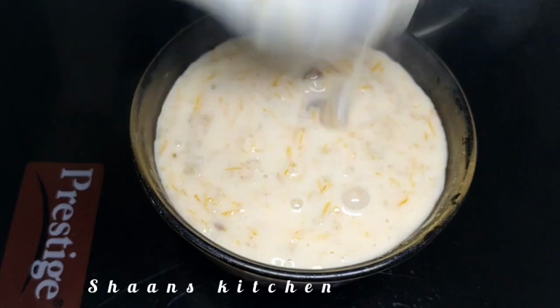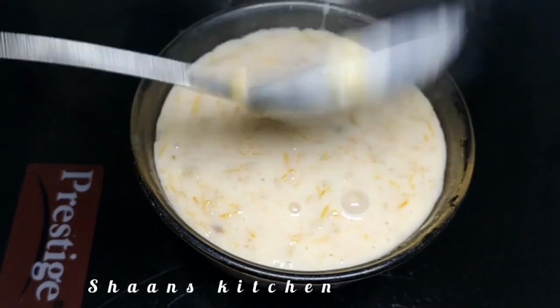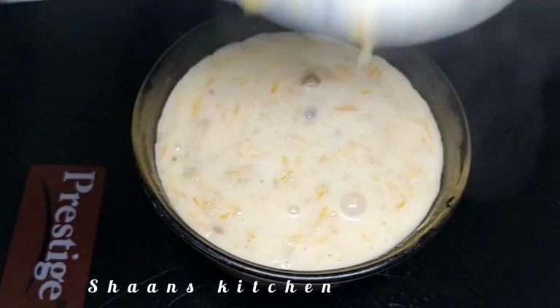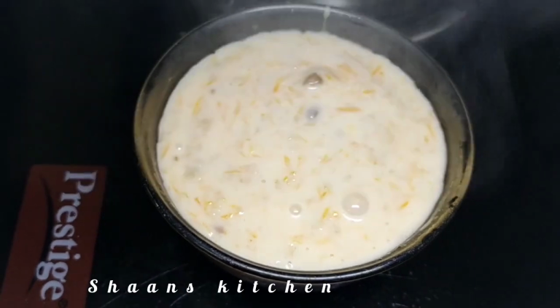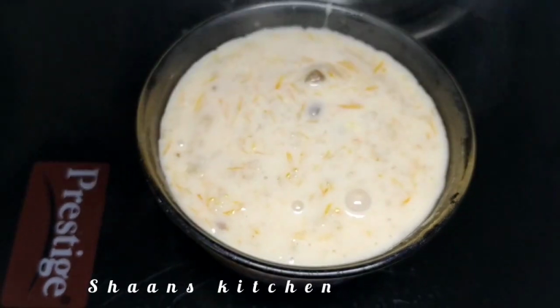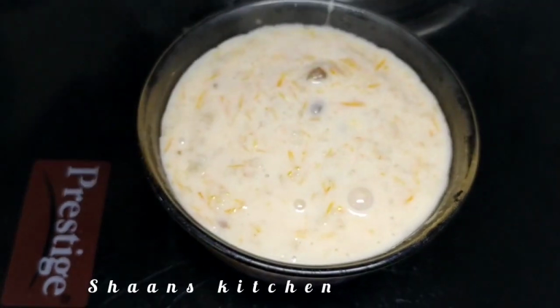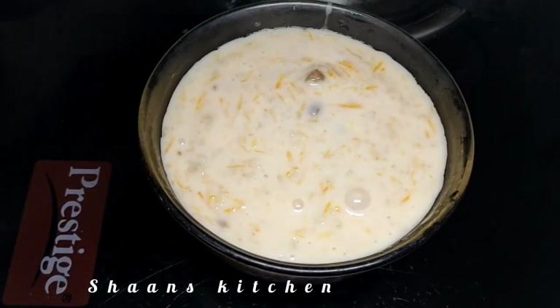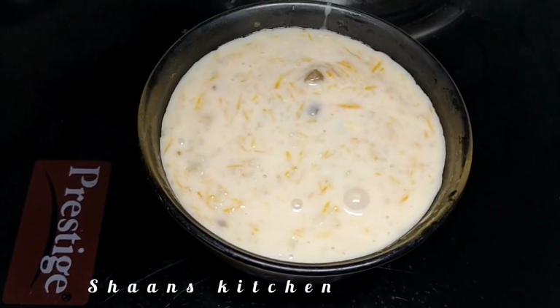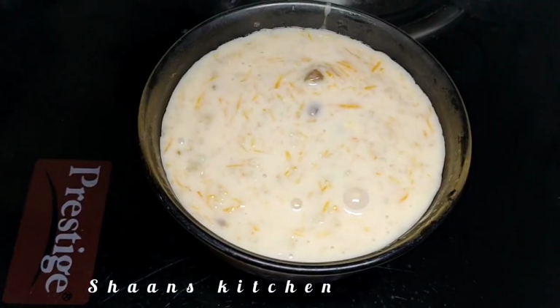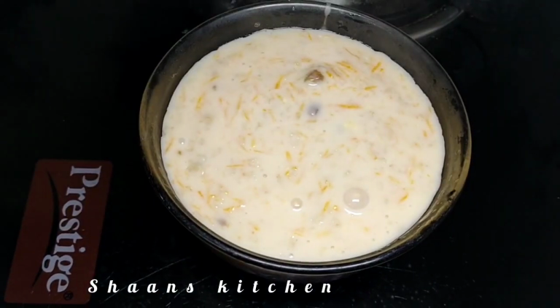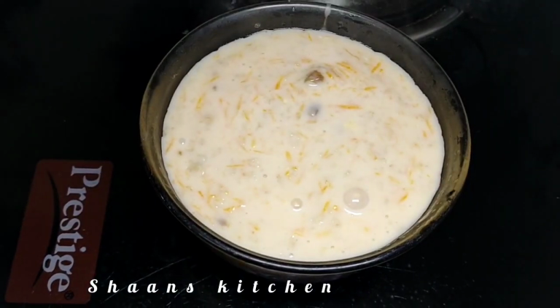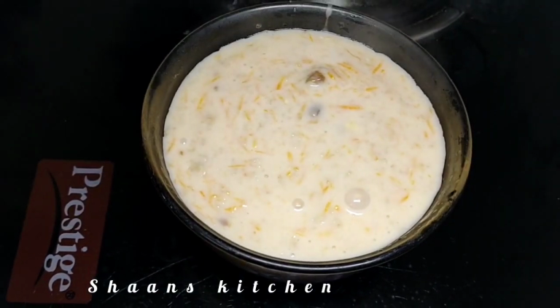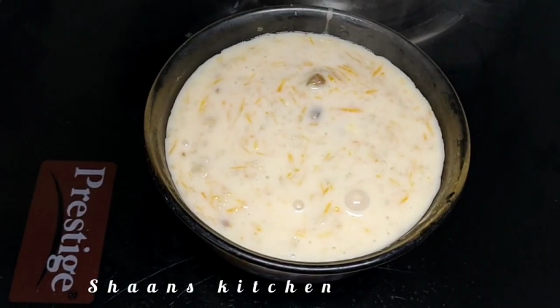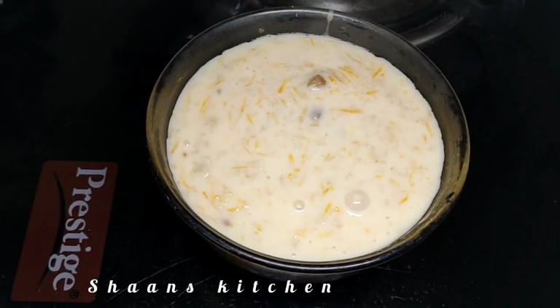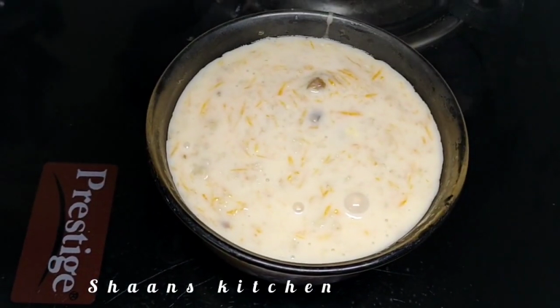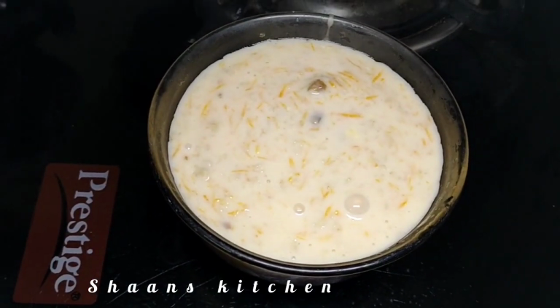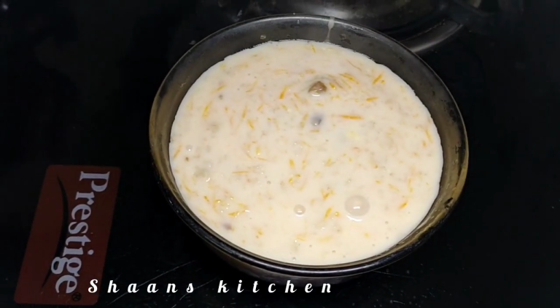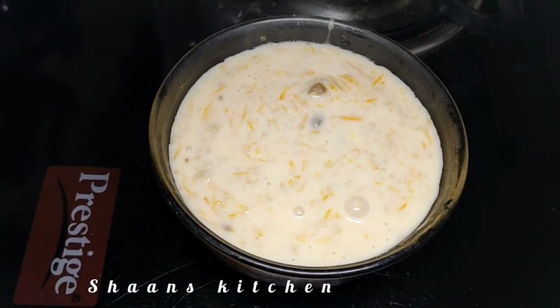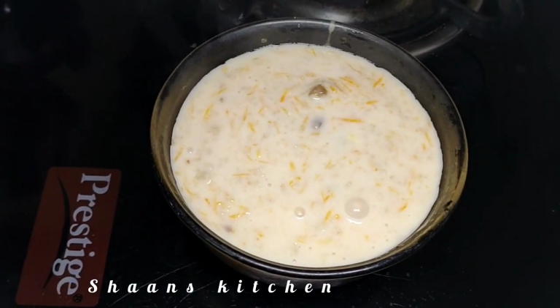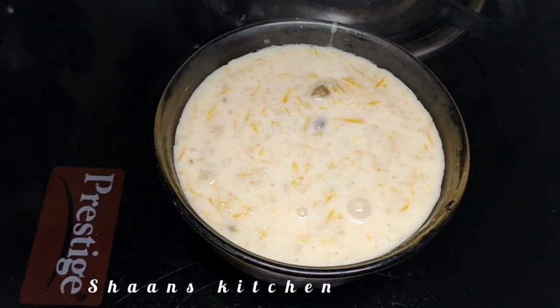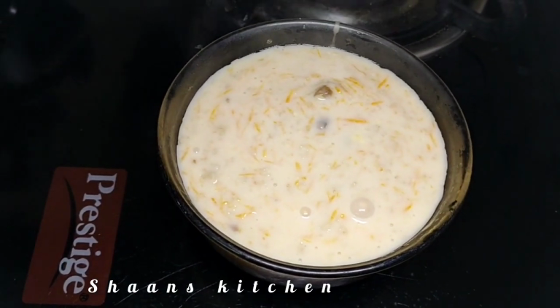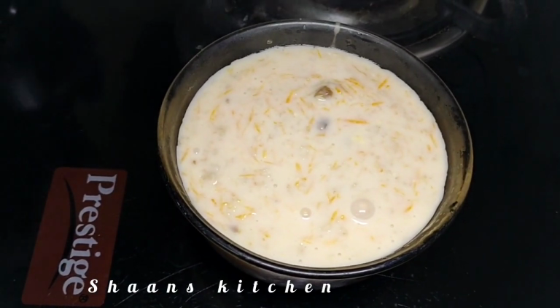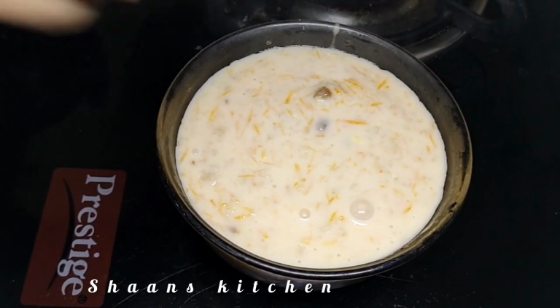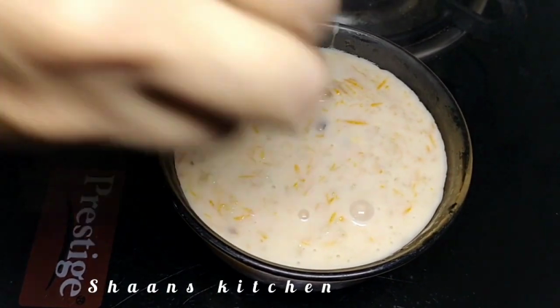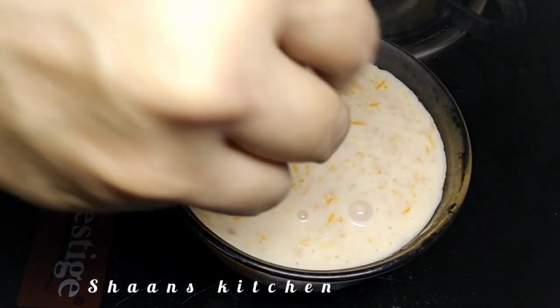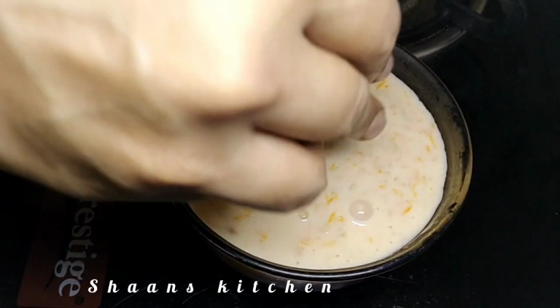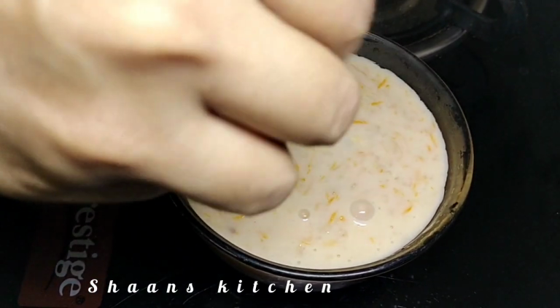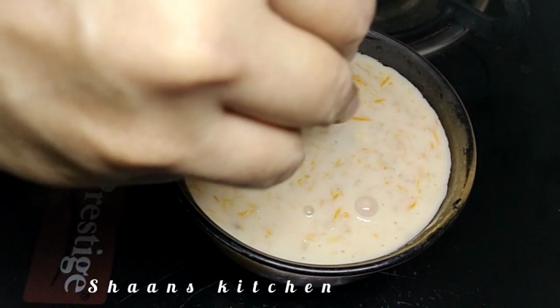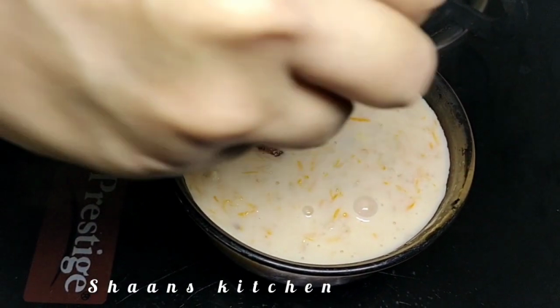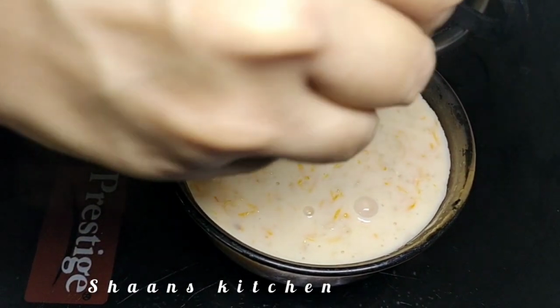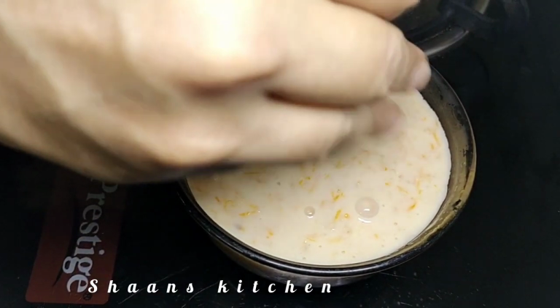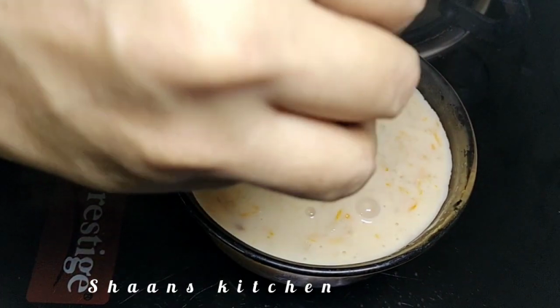Welcome to Shan's Kitchen. Today I will show you a breakfast recipe. Oats are healthy.